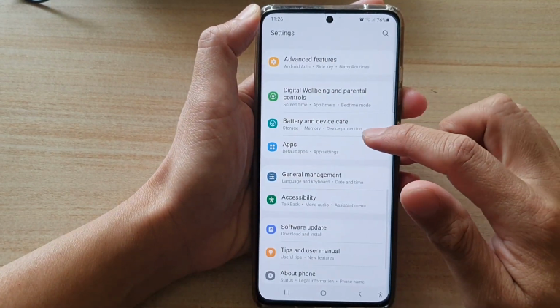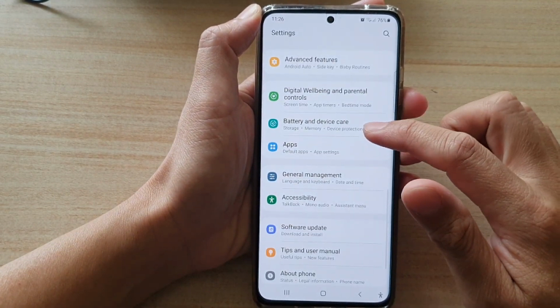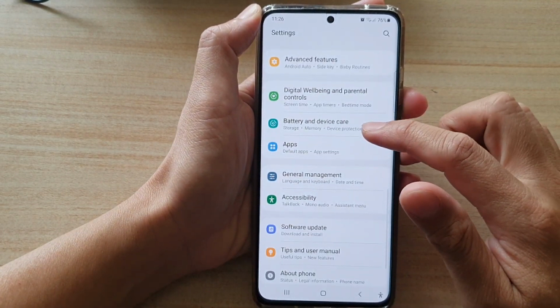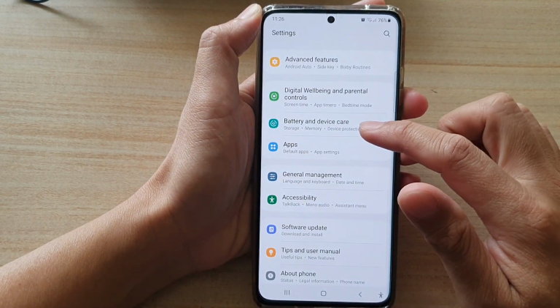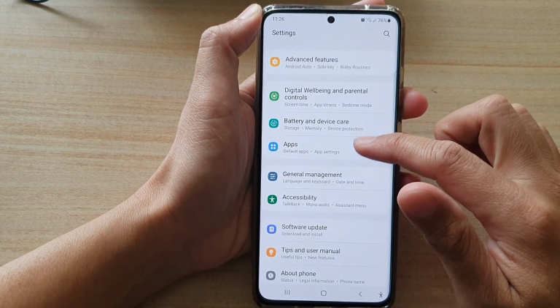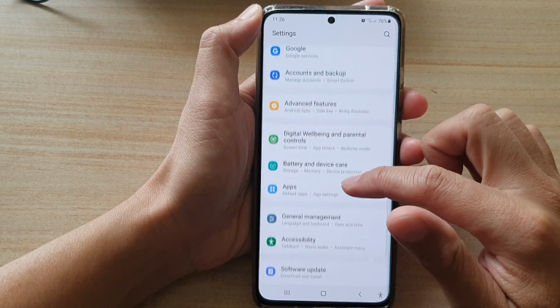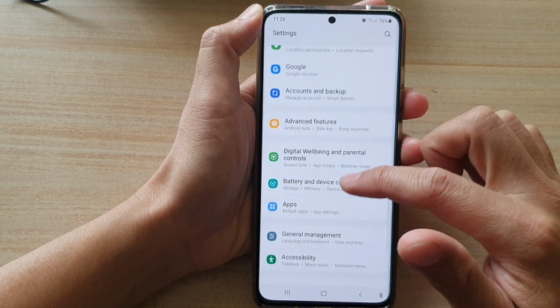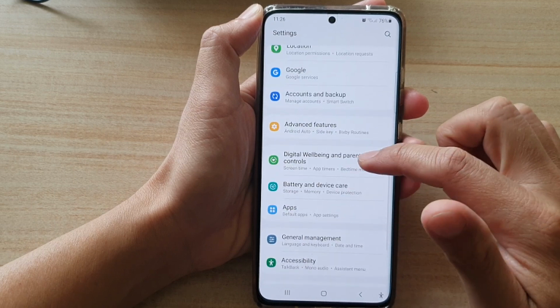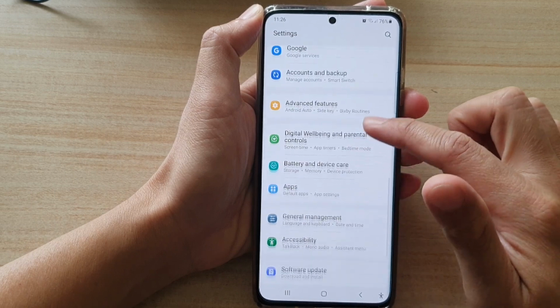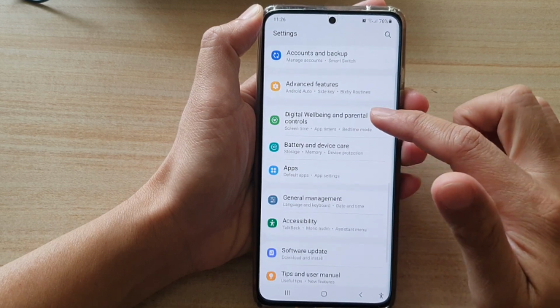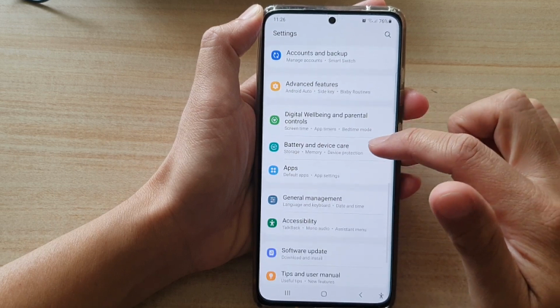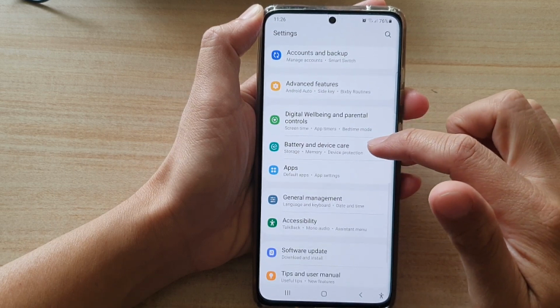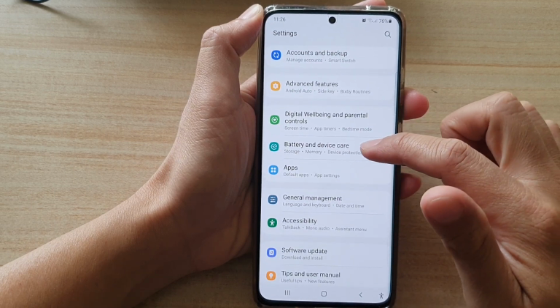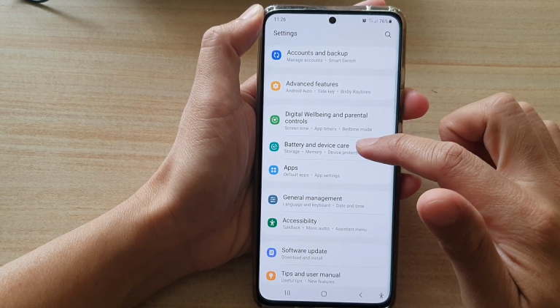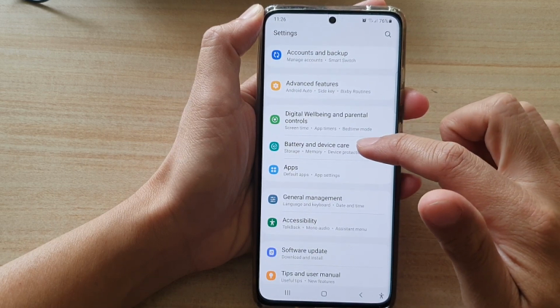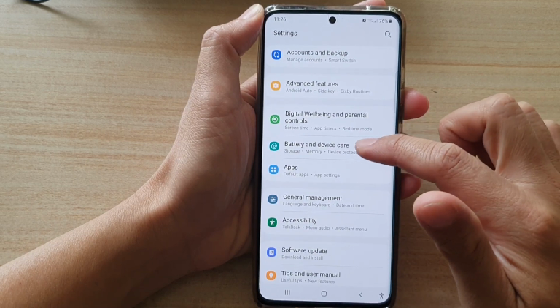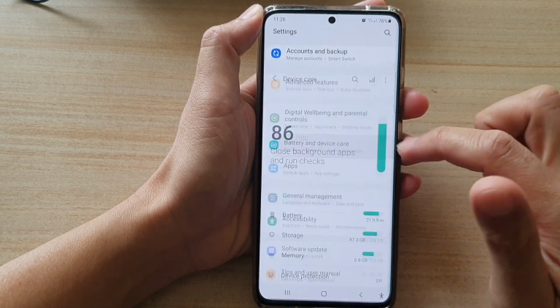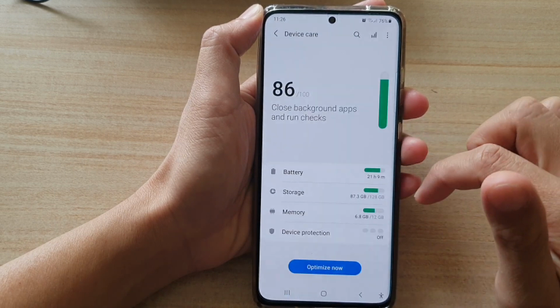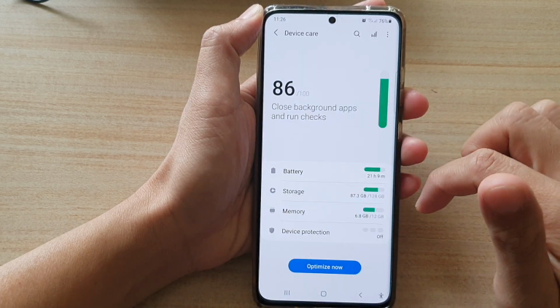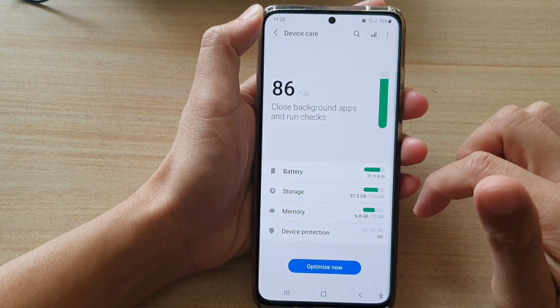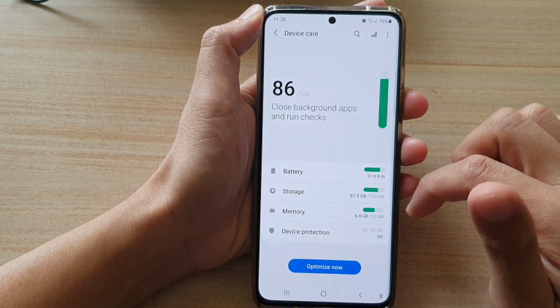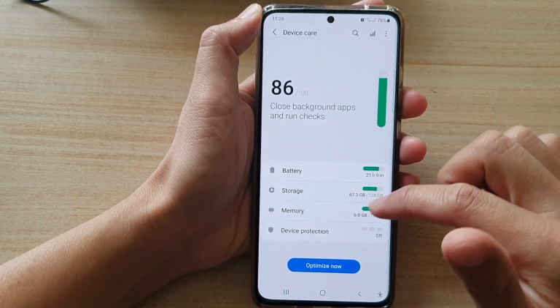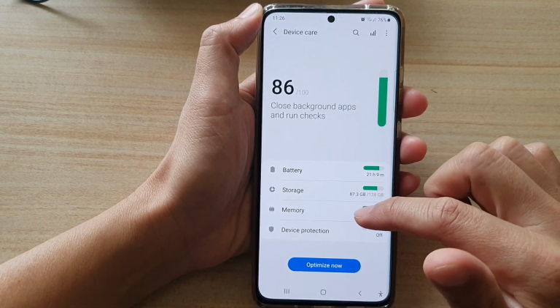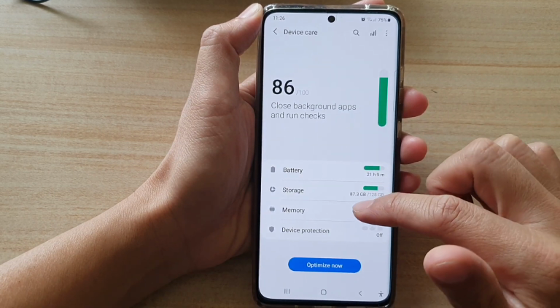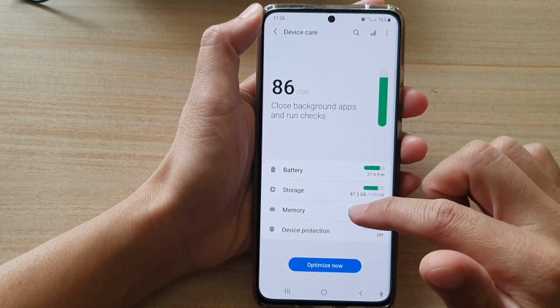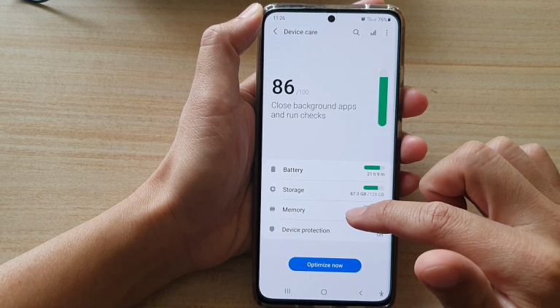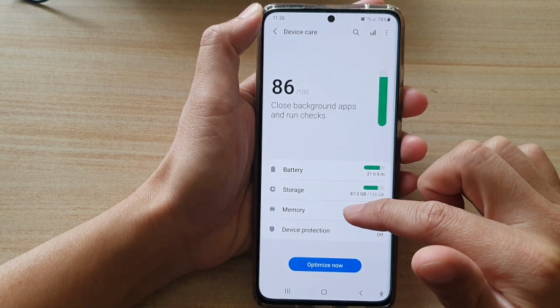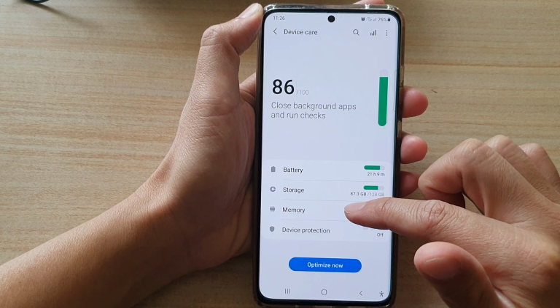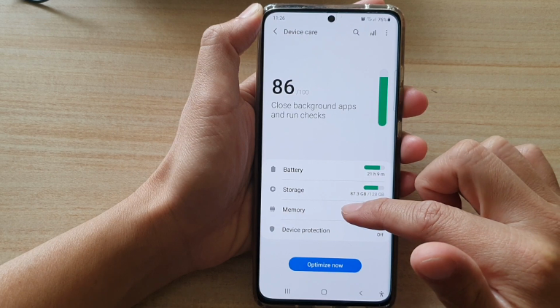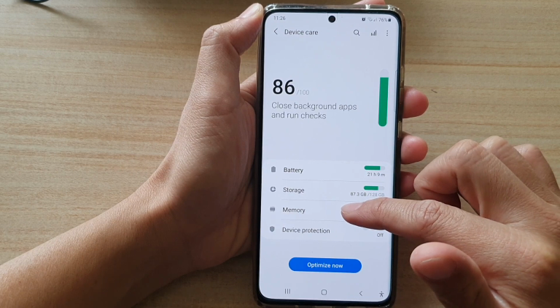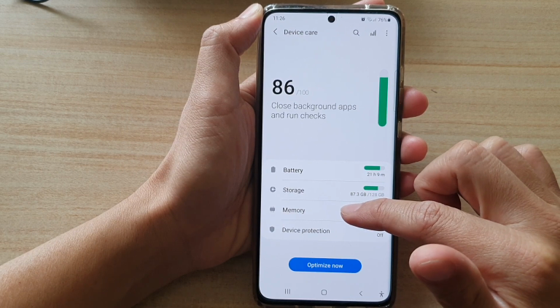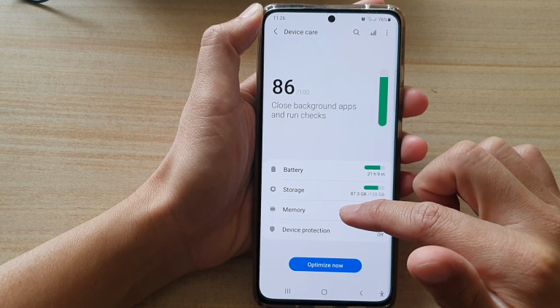In settings, go down and tap on battery and device care. Then in here, tap on memory.